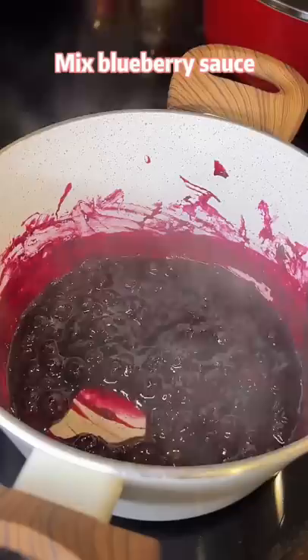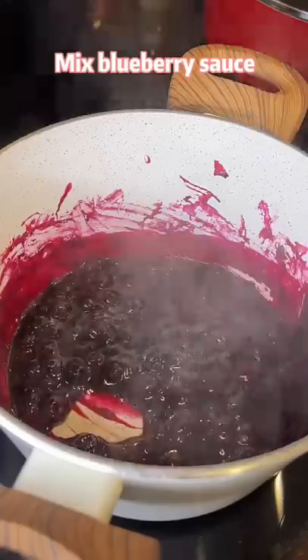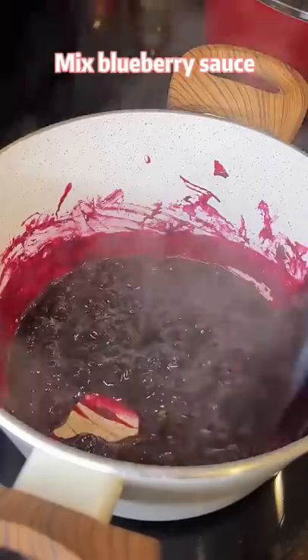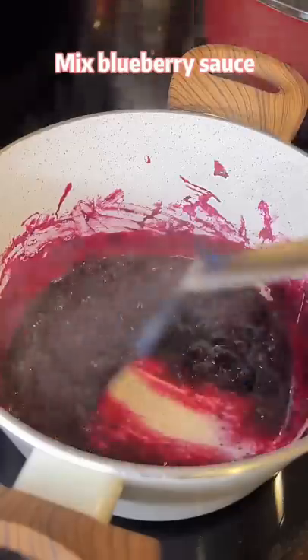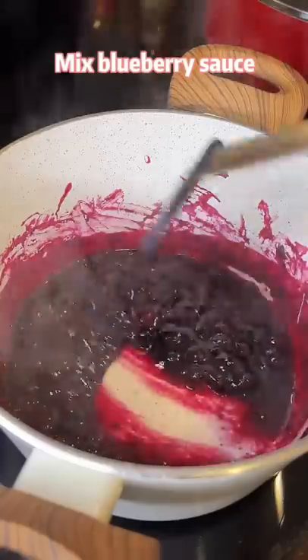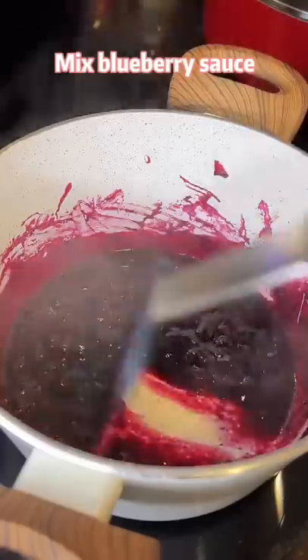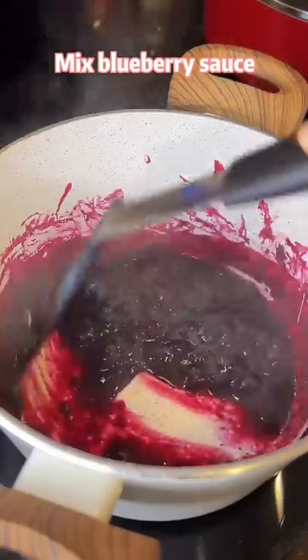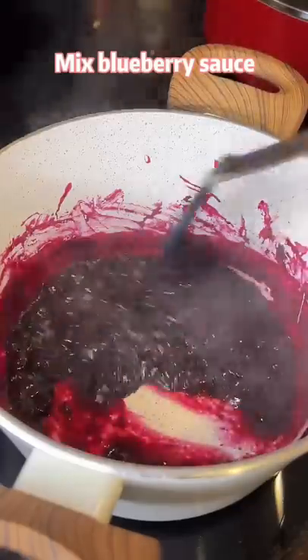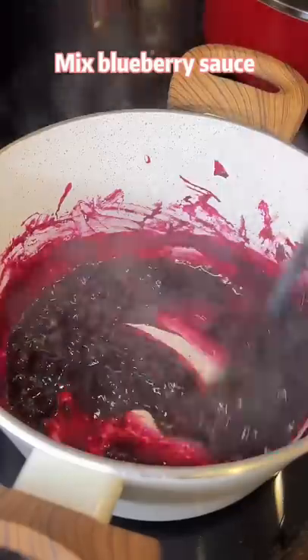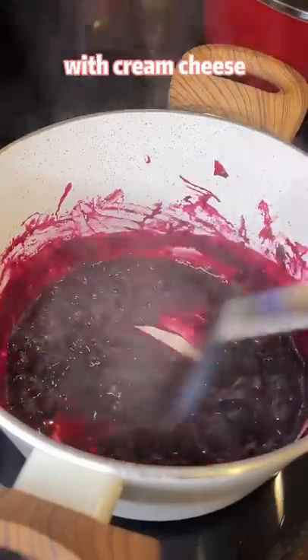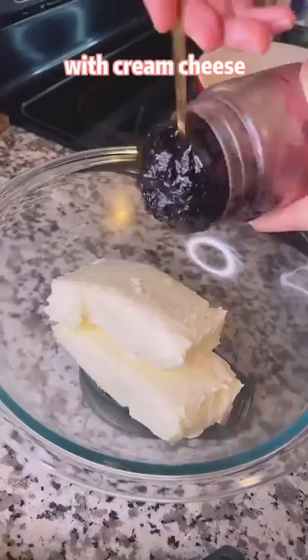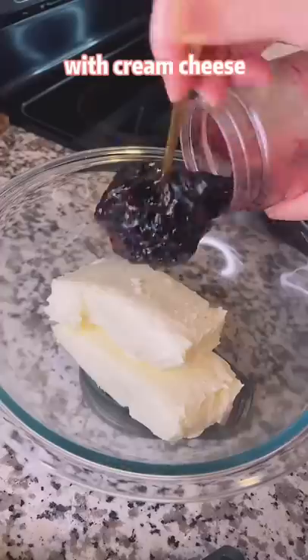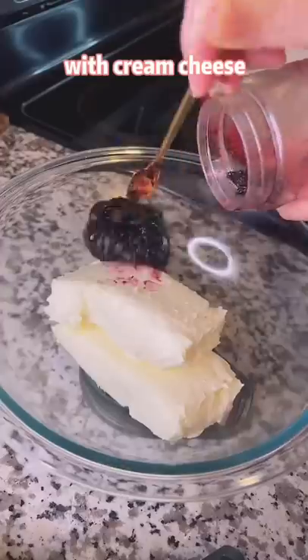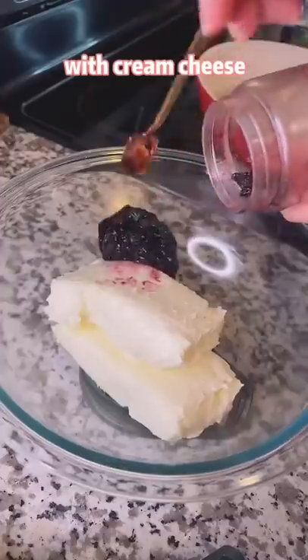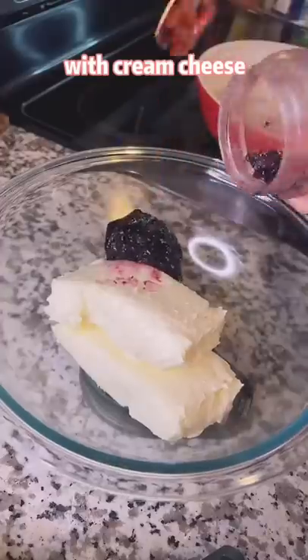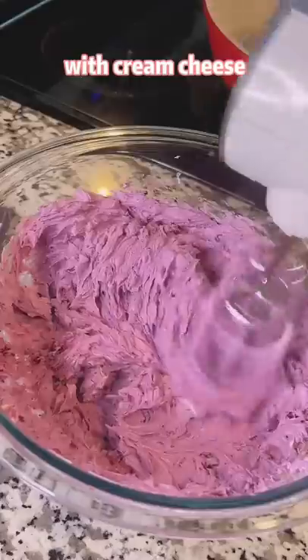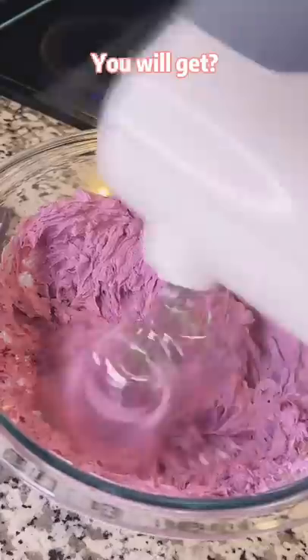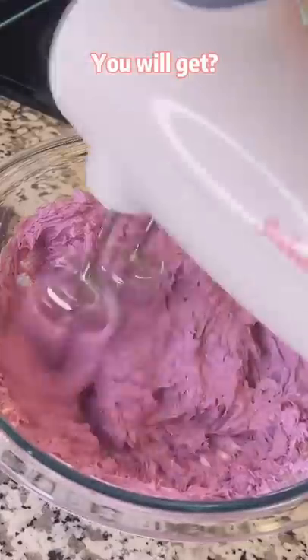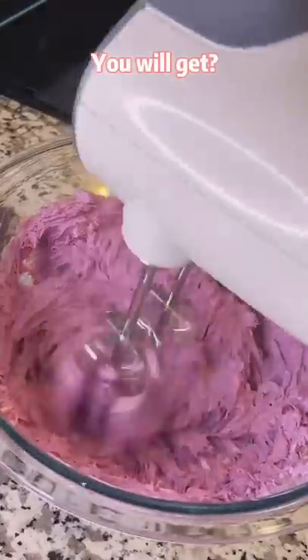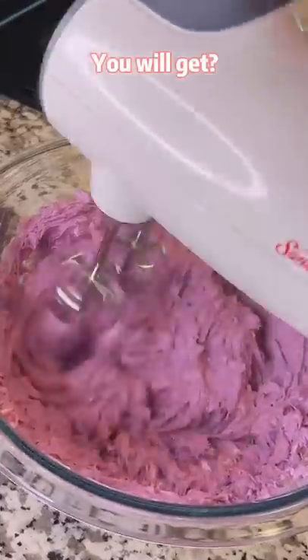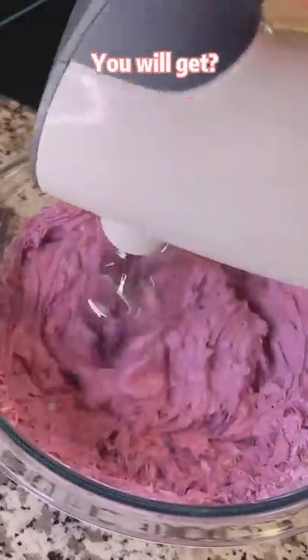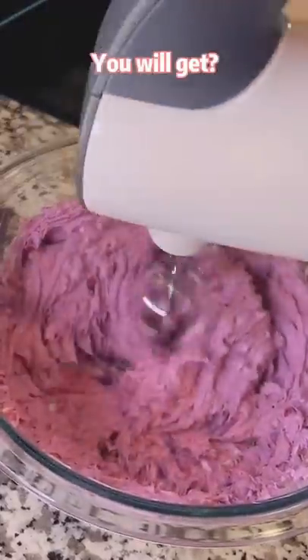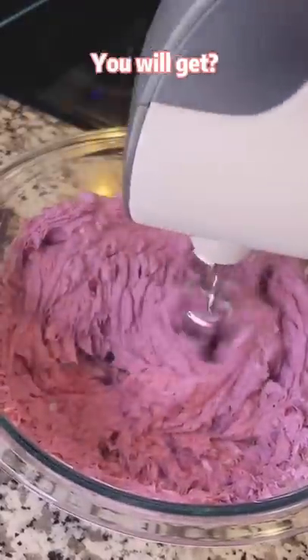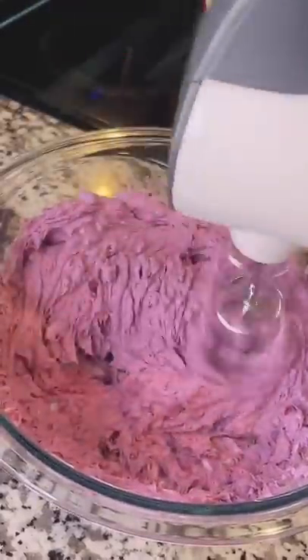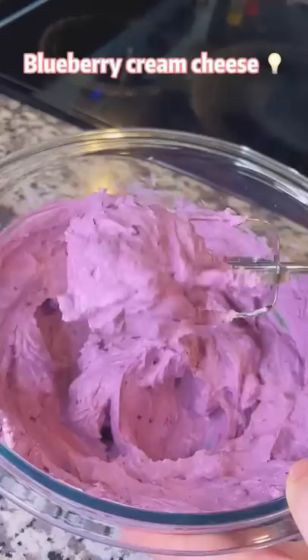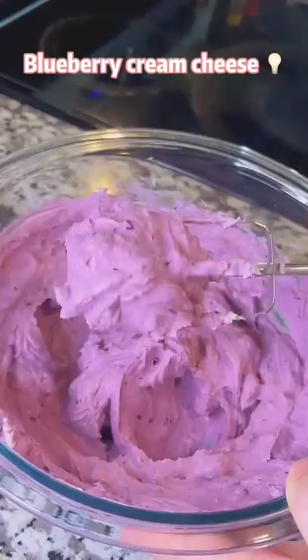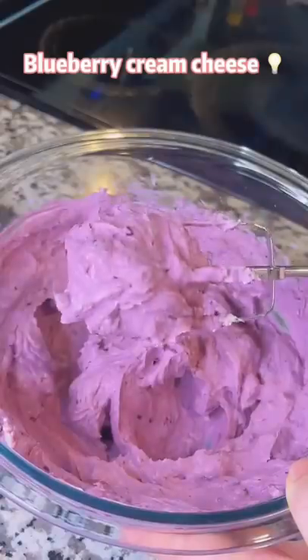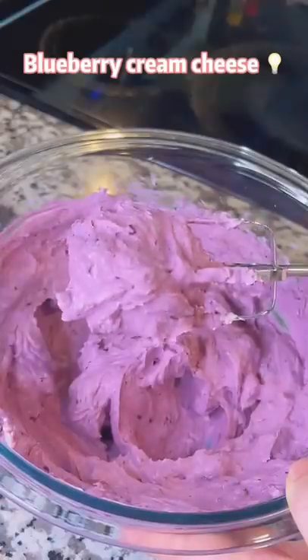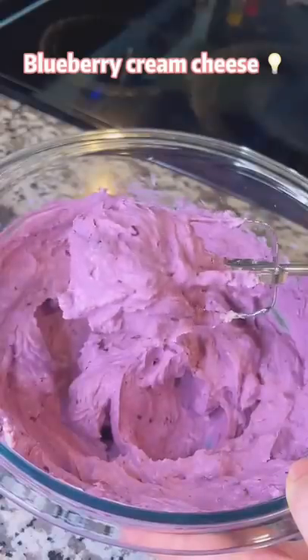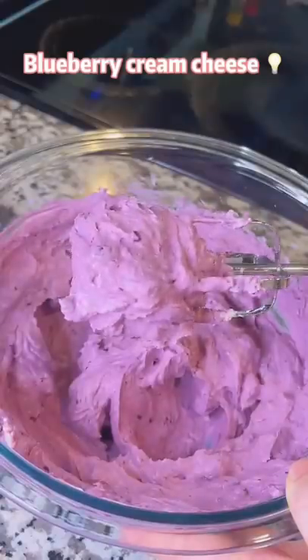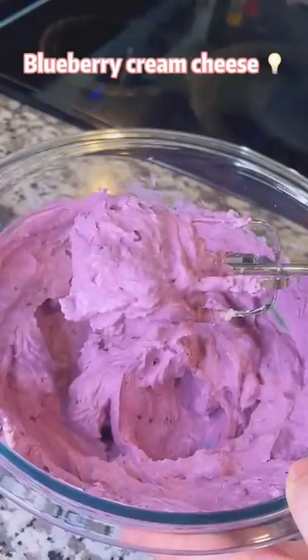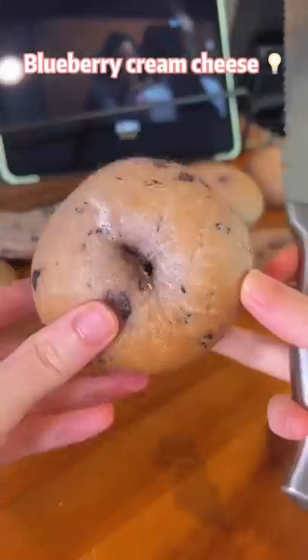Mix blueberry sauce with cream cheese. You will get blueberry cream cheese.